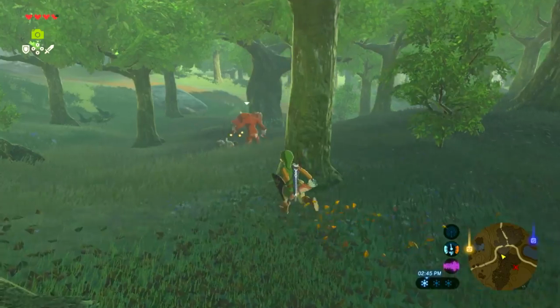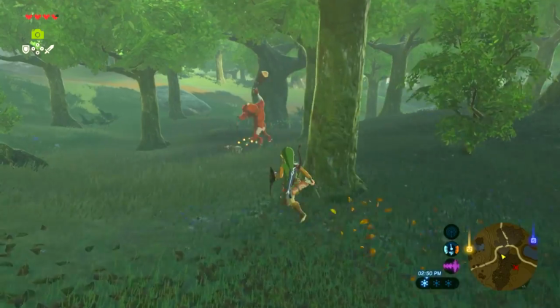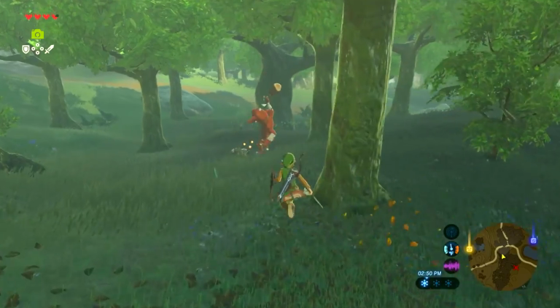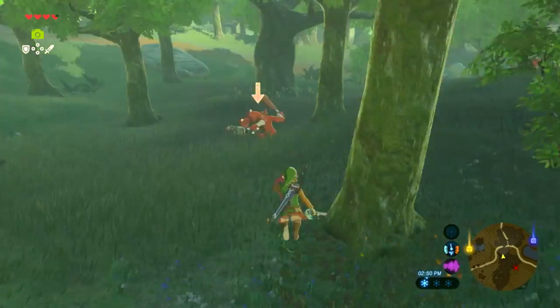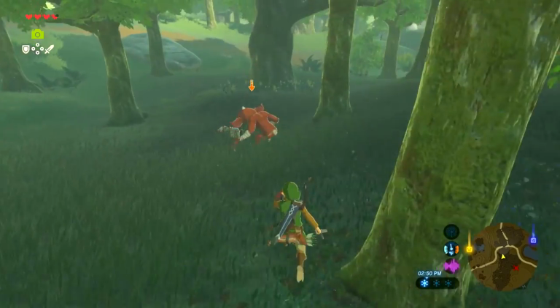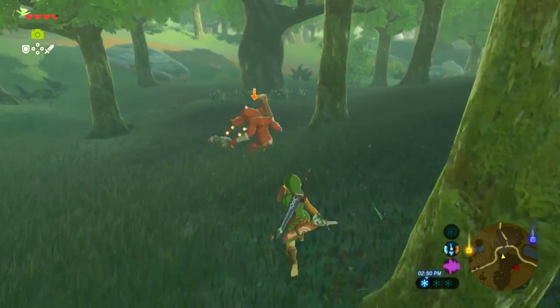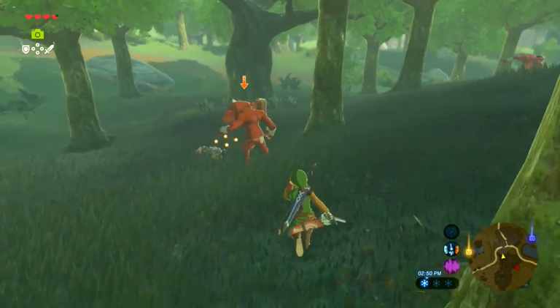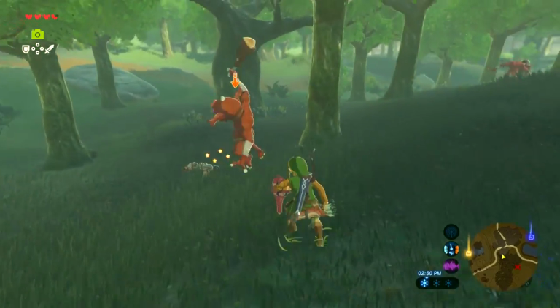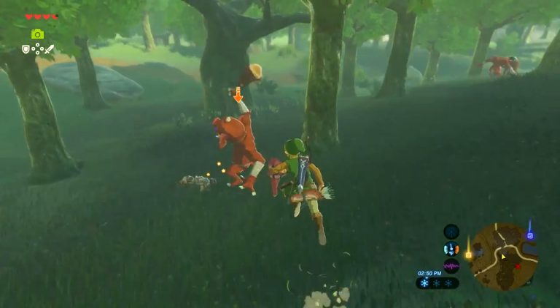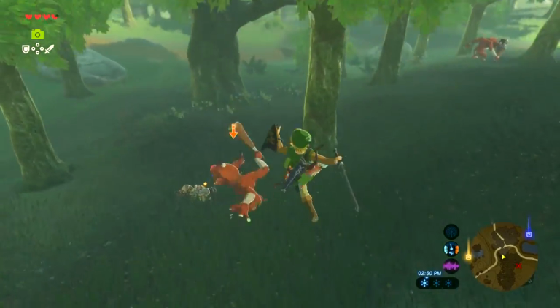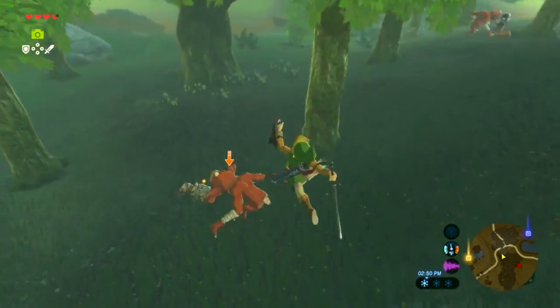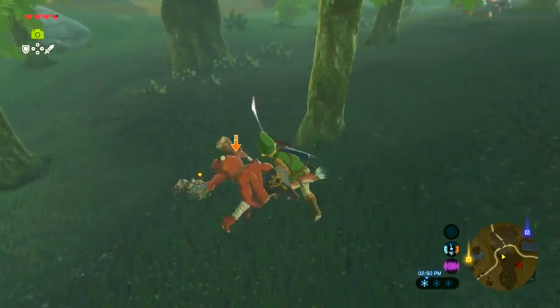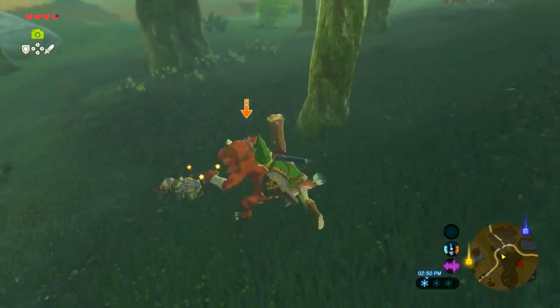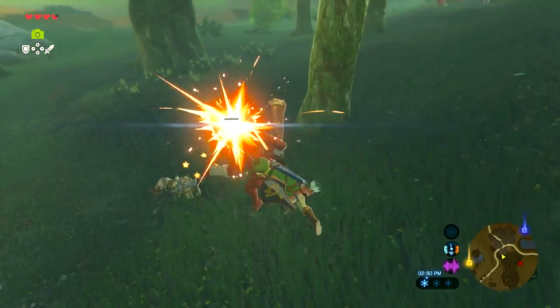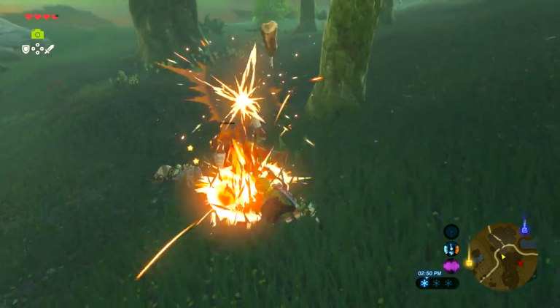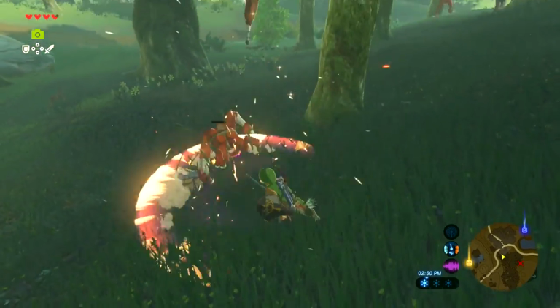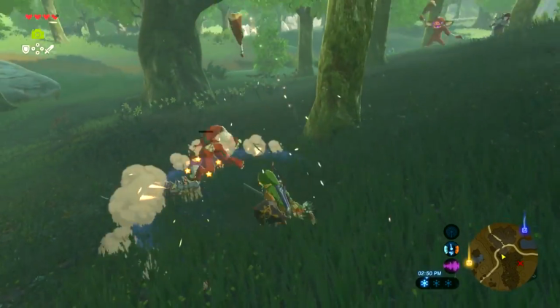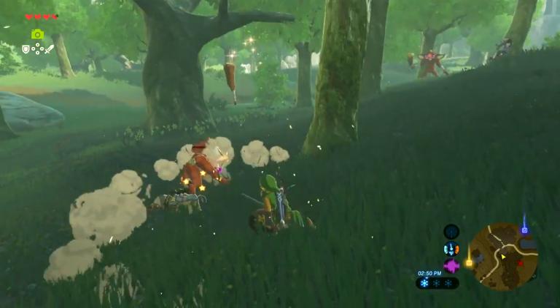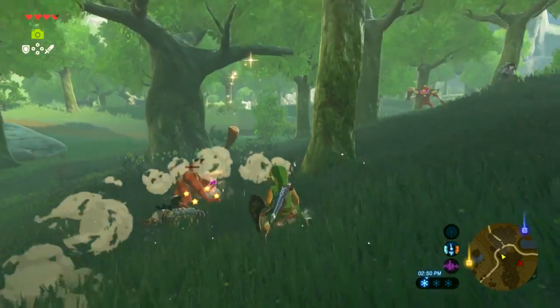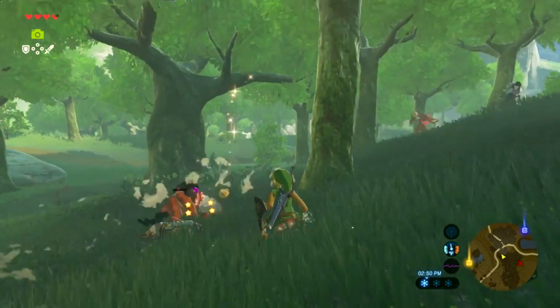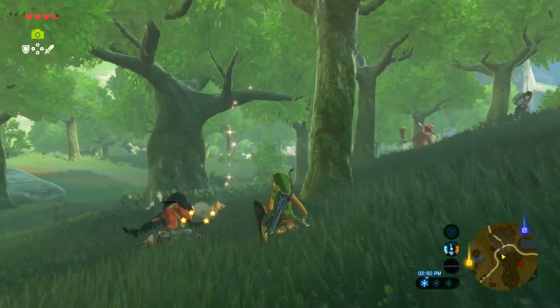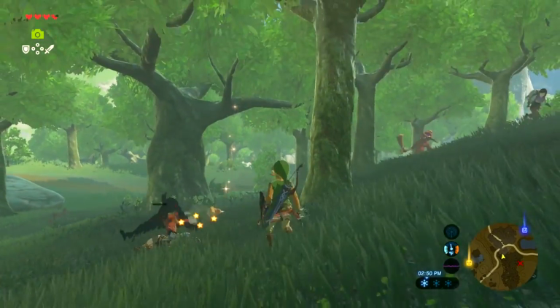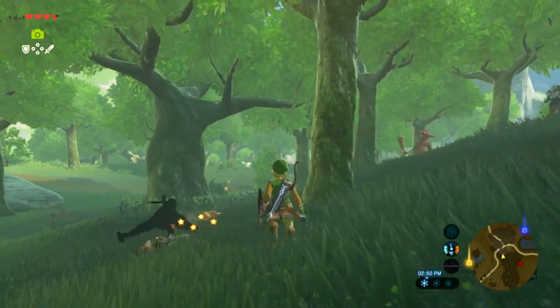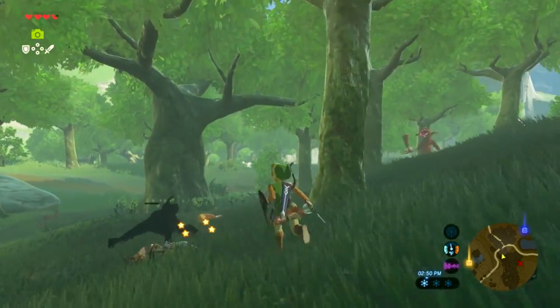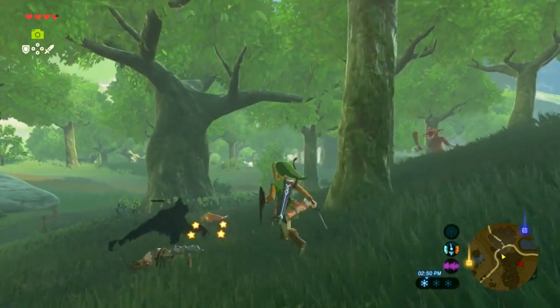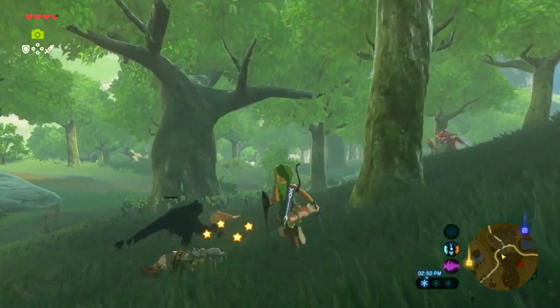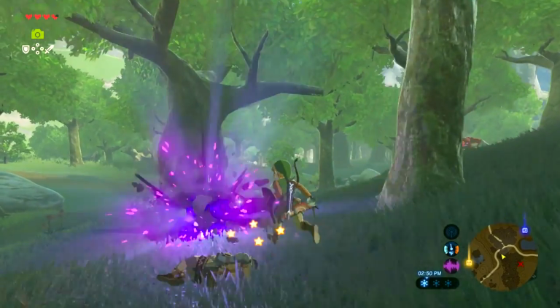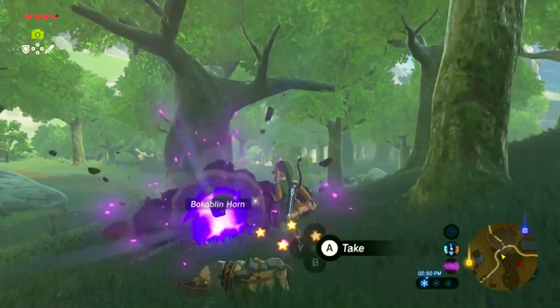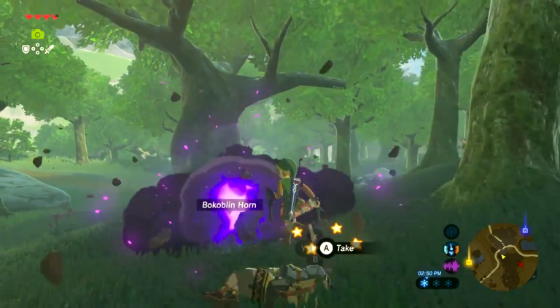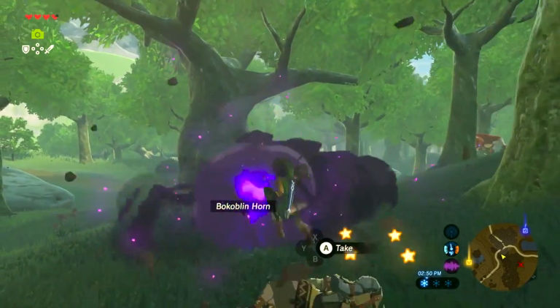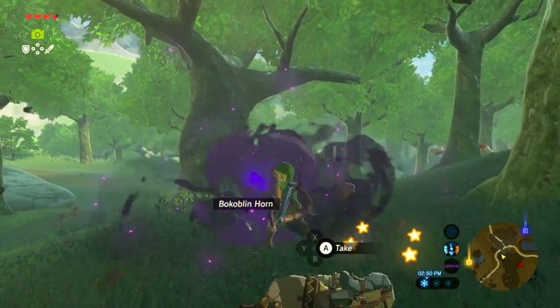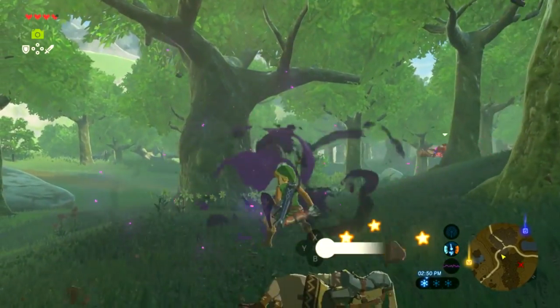For more news and tips on The Legend of Zelda Breath of the Wild, keep it right here on IGN.